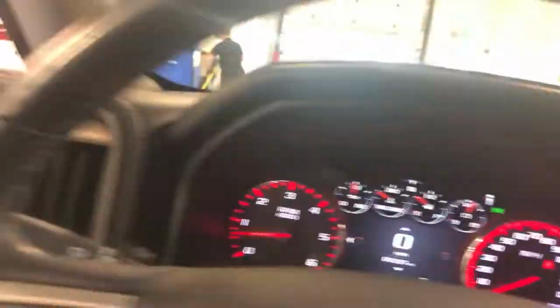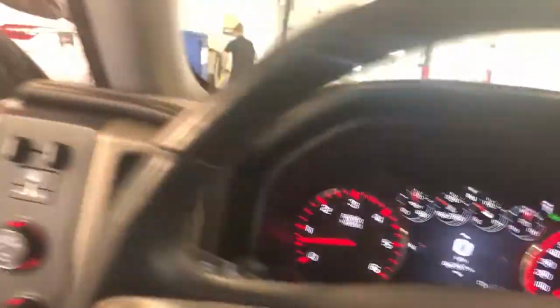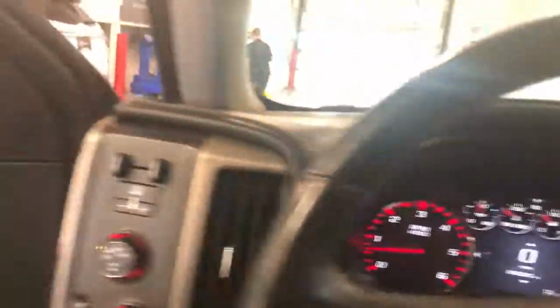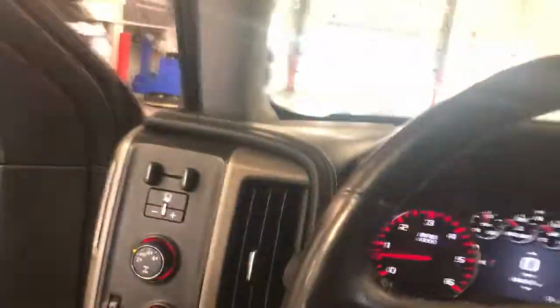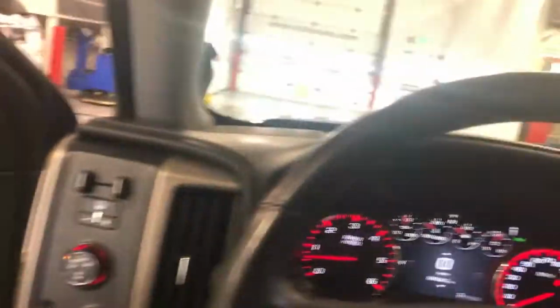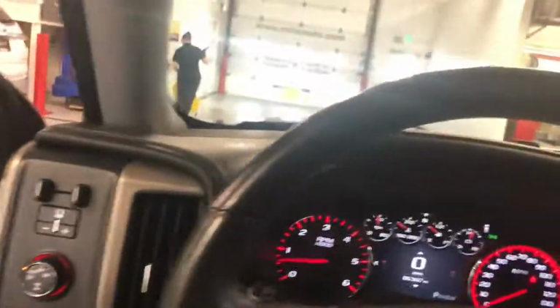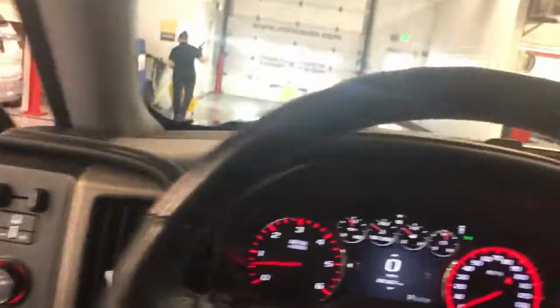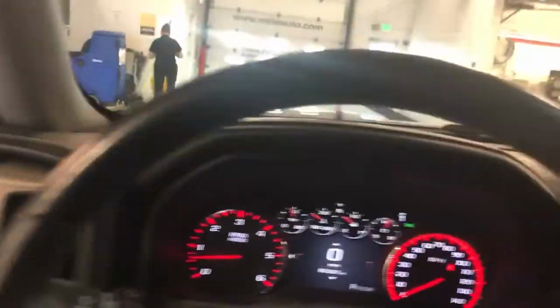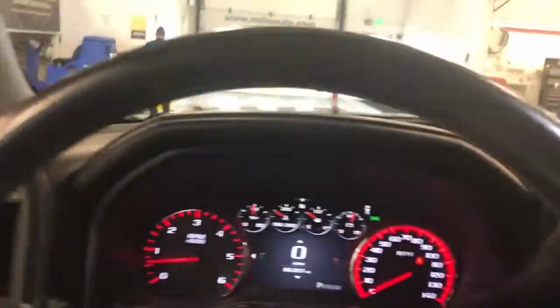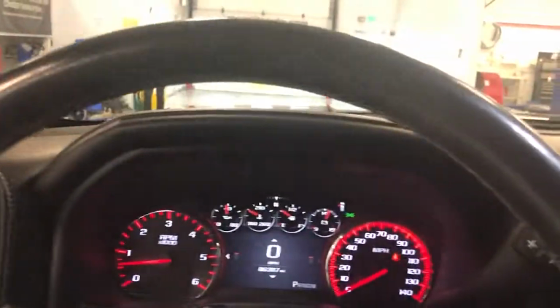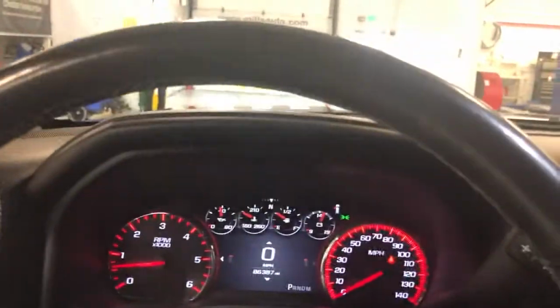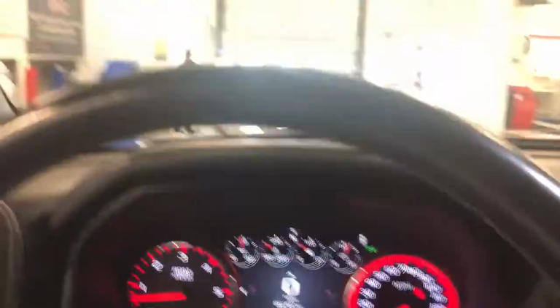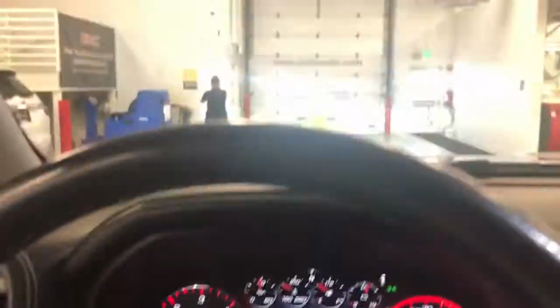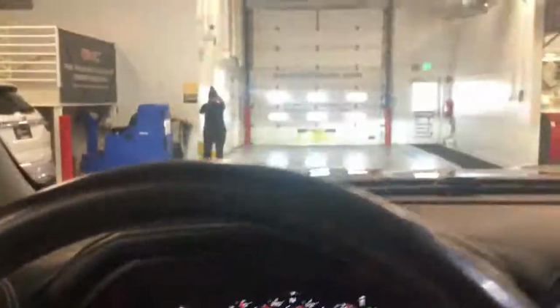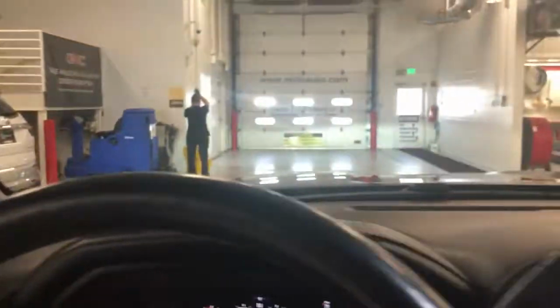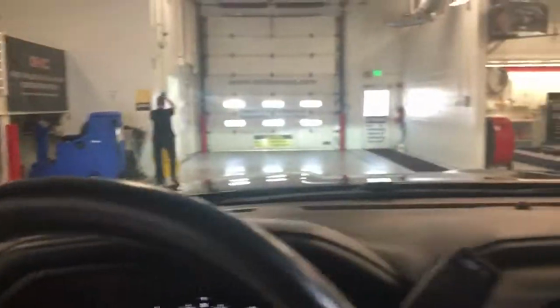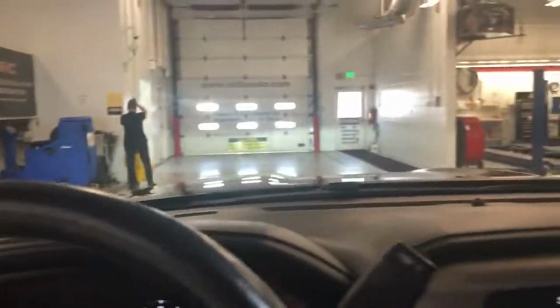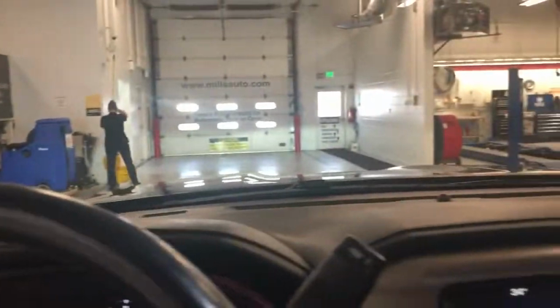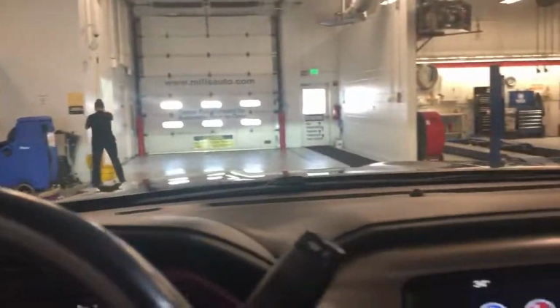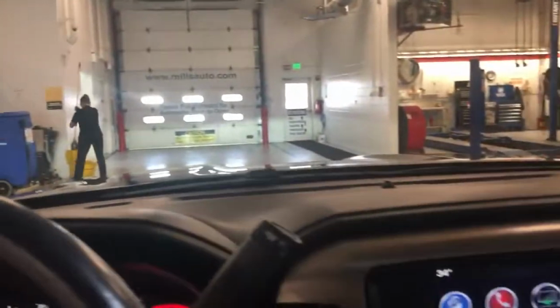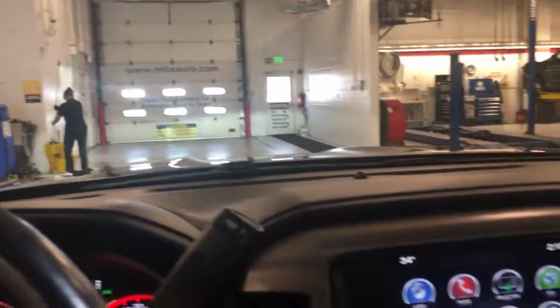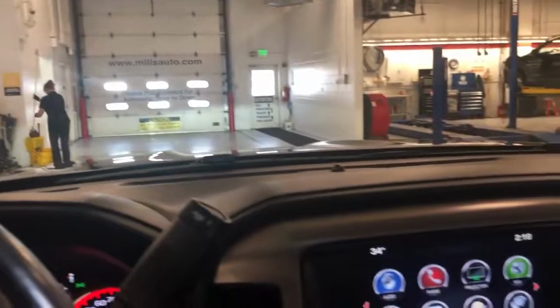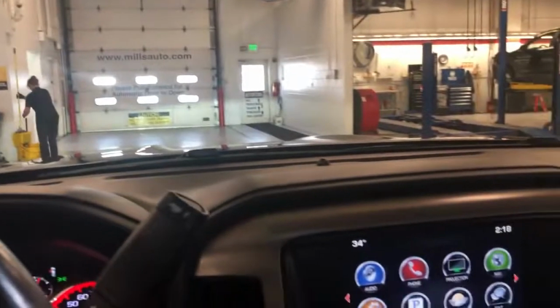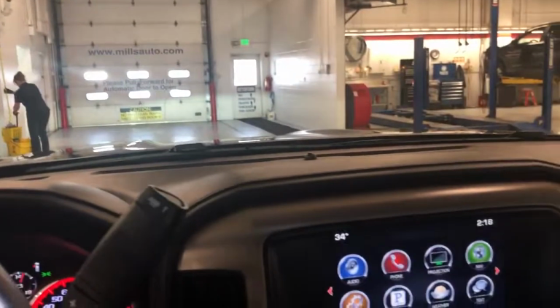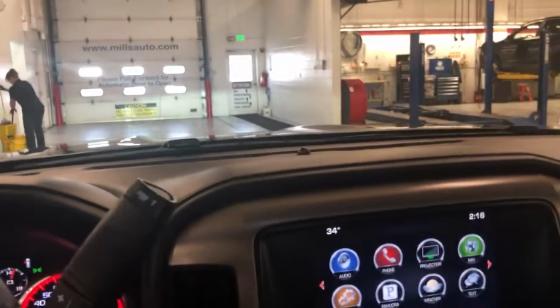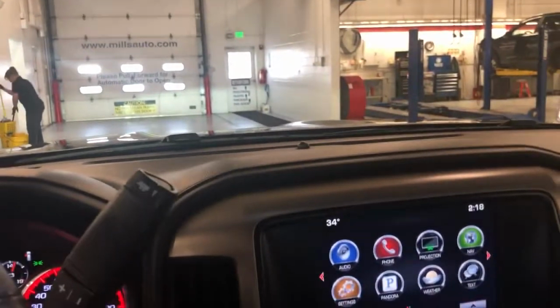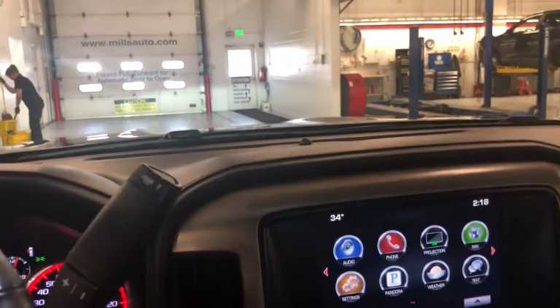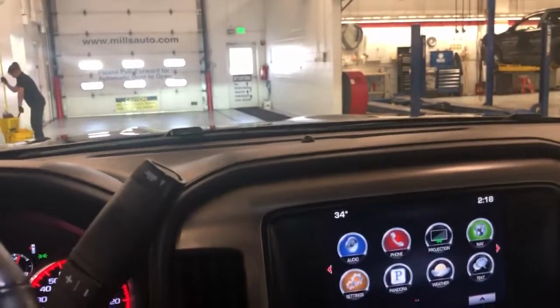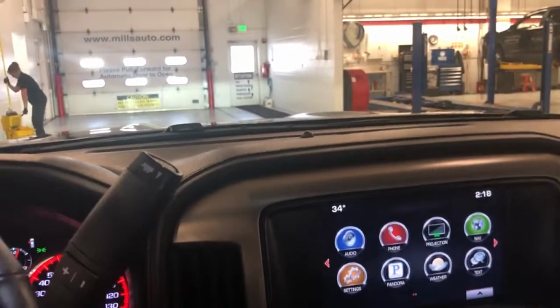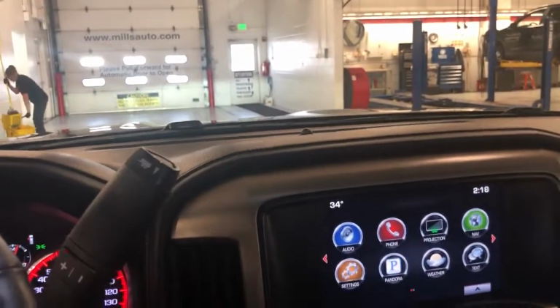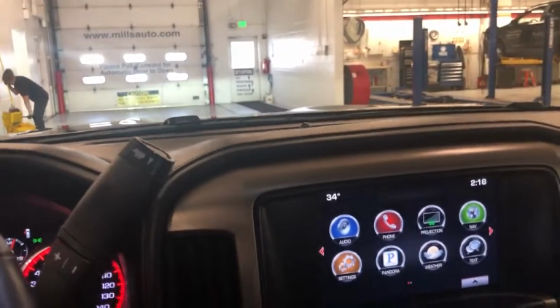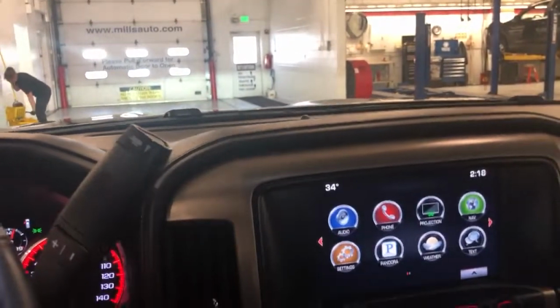So quiet, you can barely even hear it running. This is Josh over at Mills GM in Baxter. Thanks for watching this quick video.